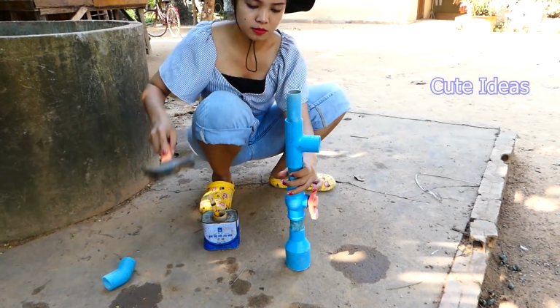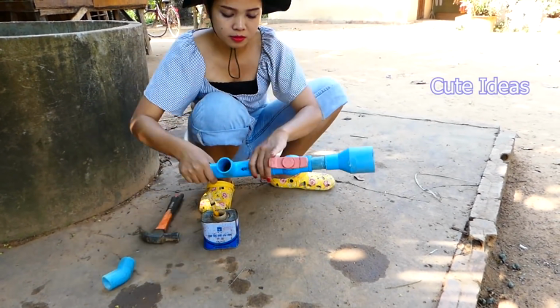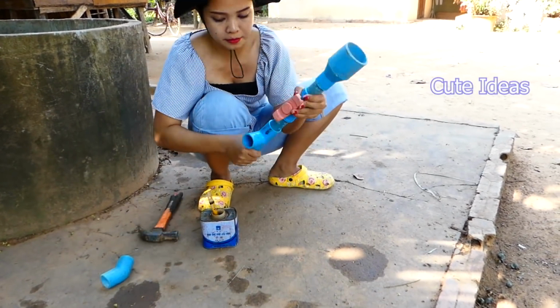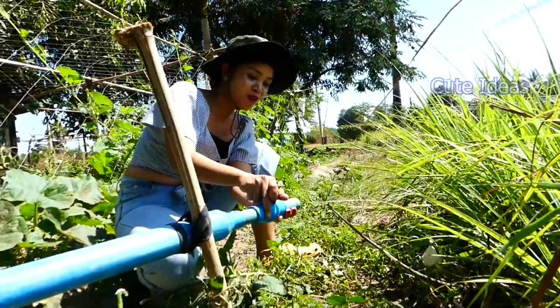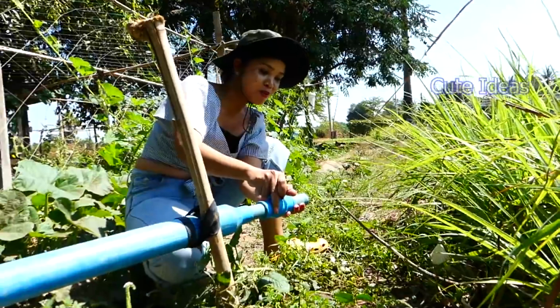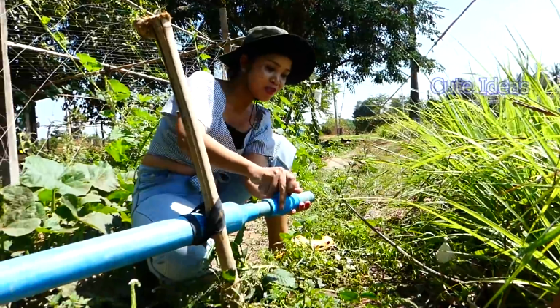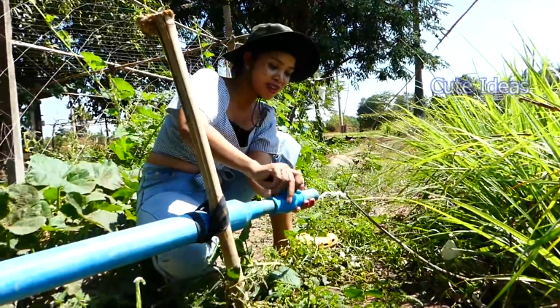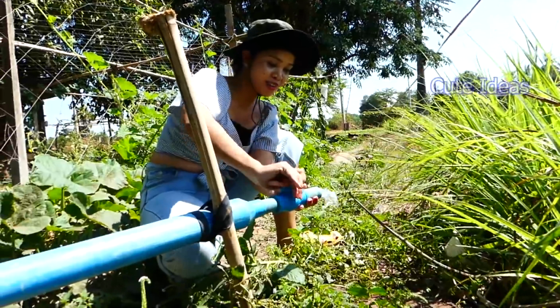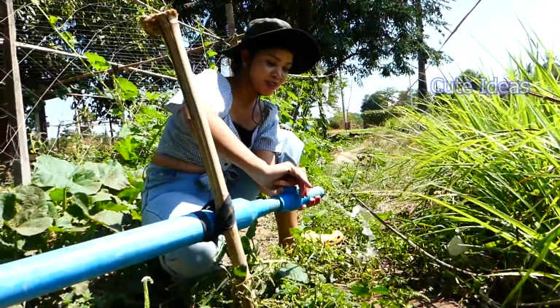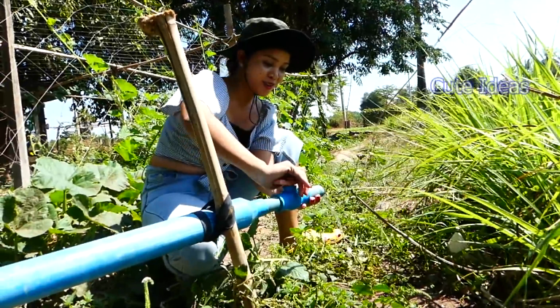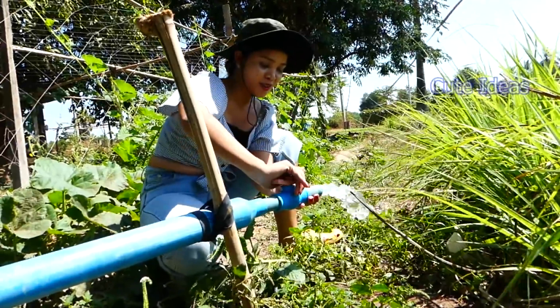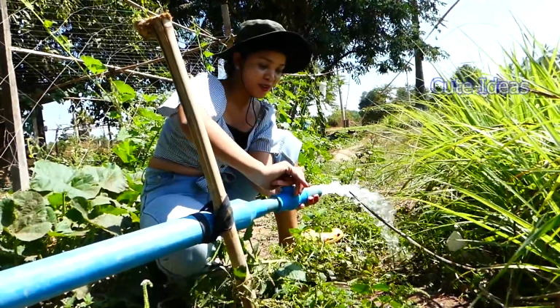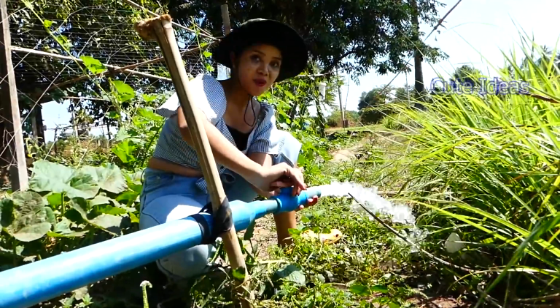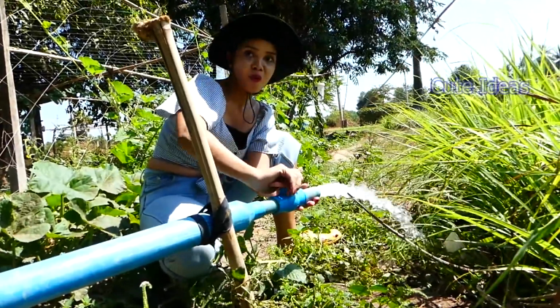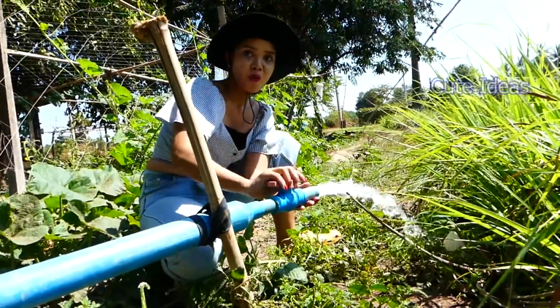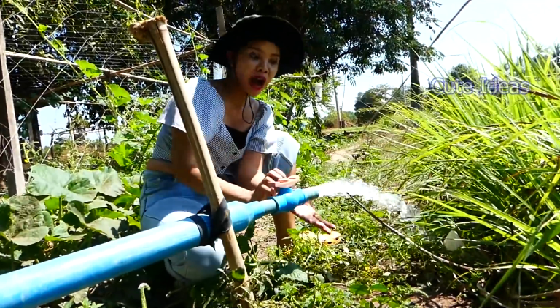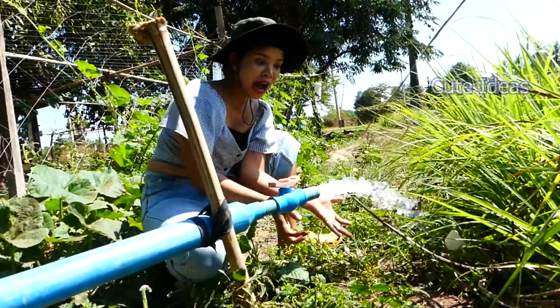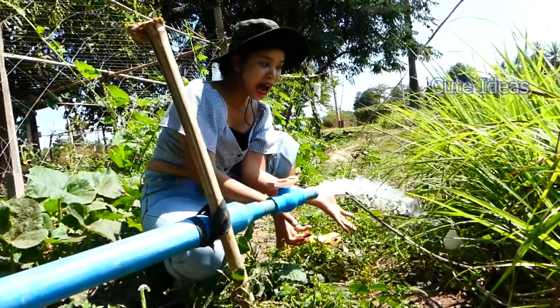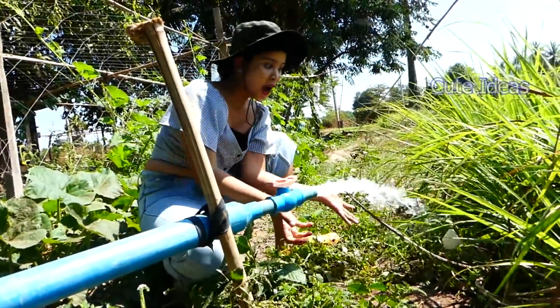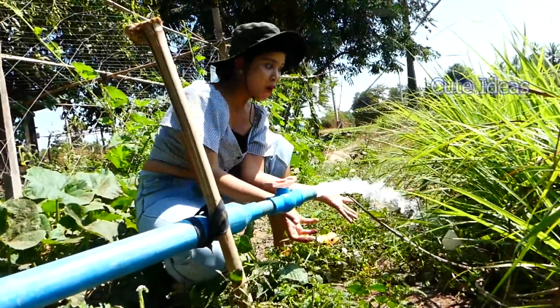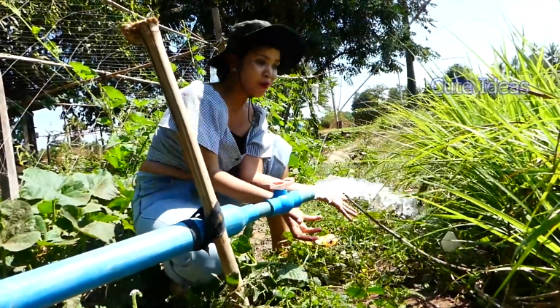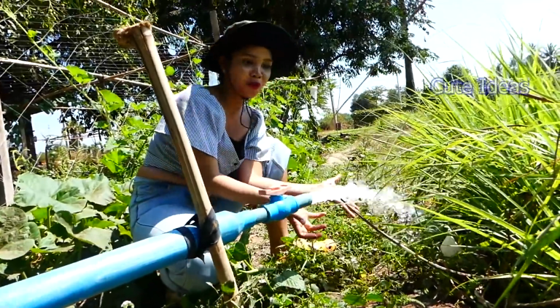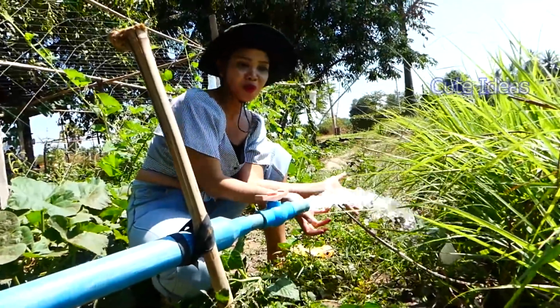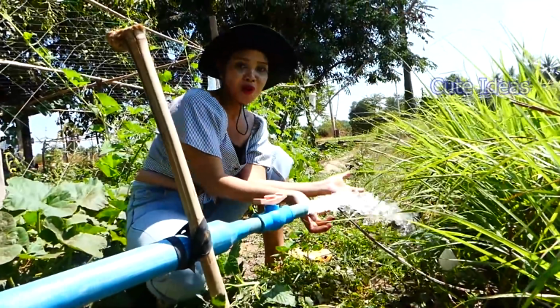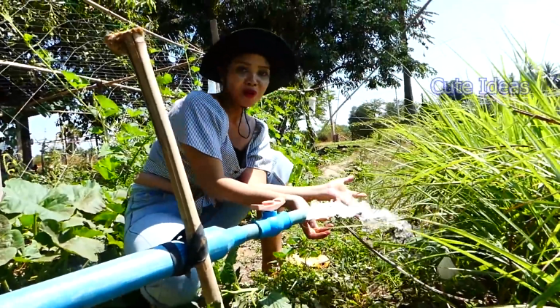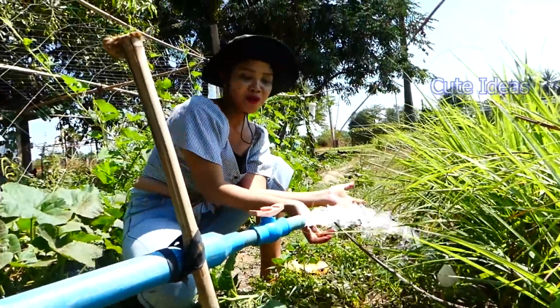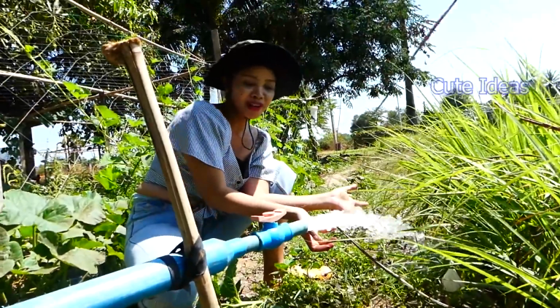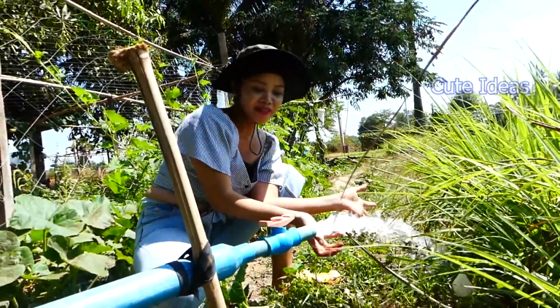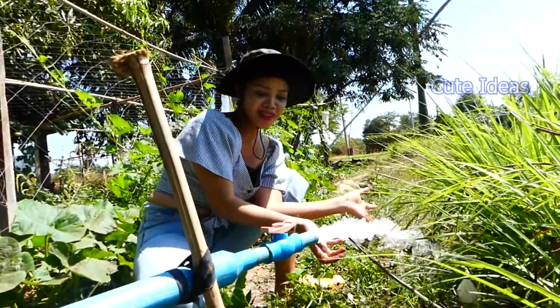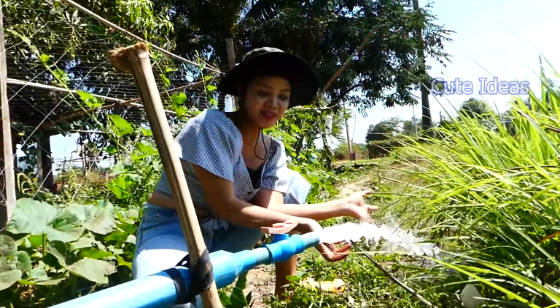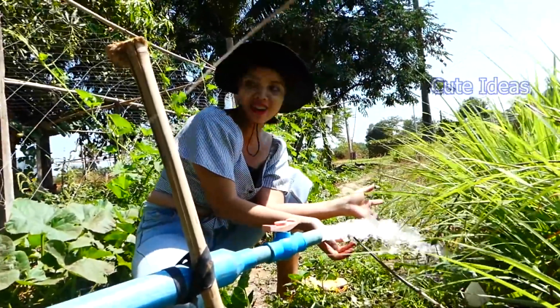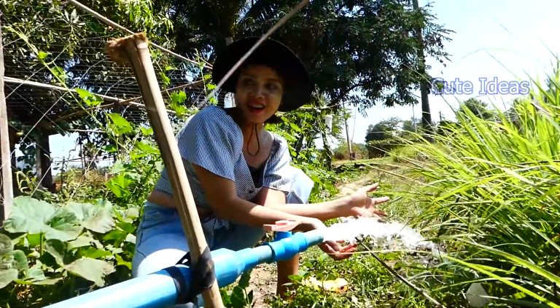One, two, three. Wow! The water is very strong!